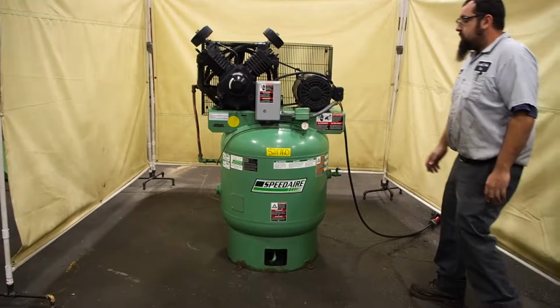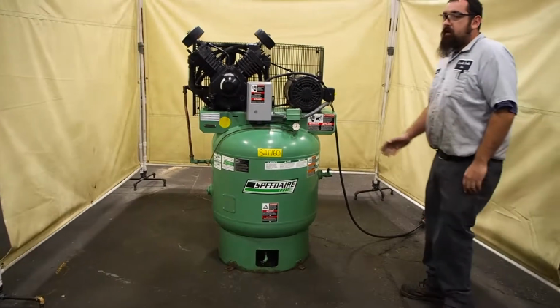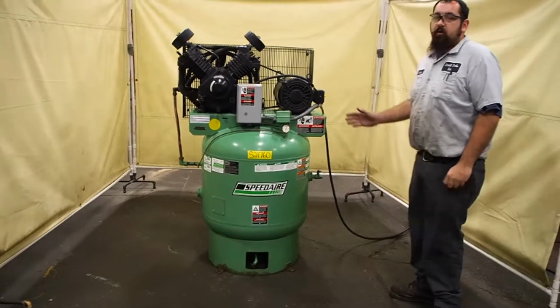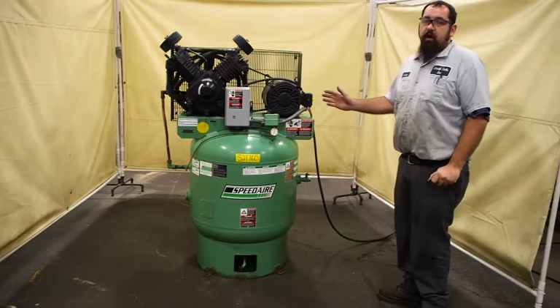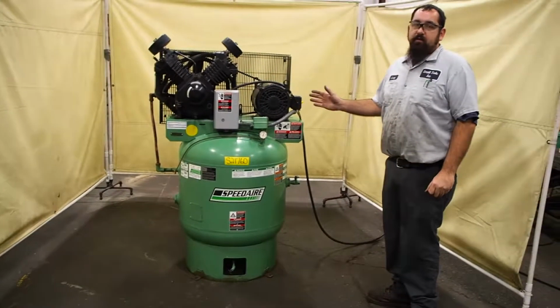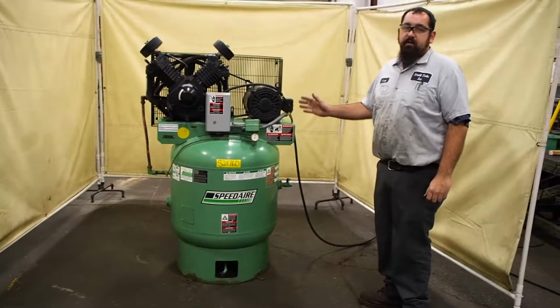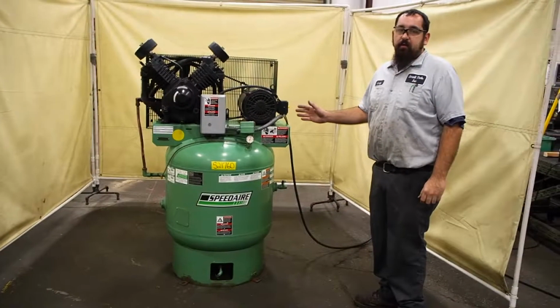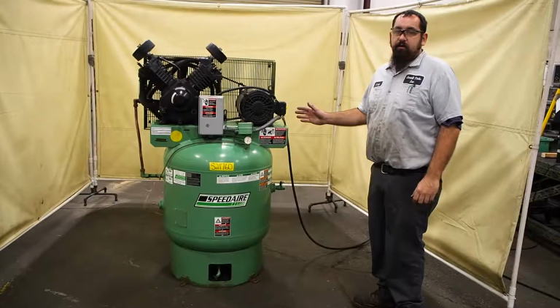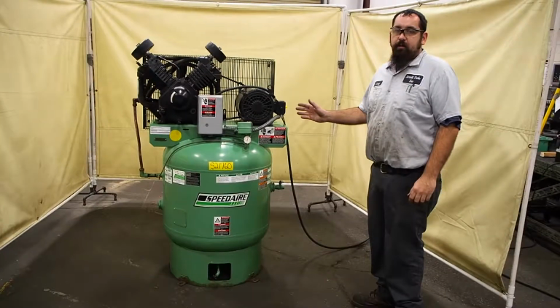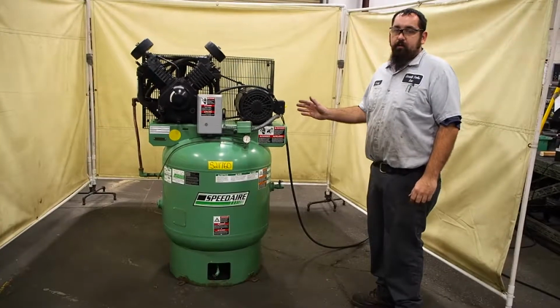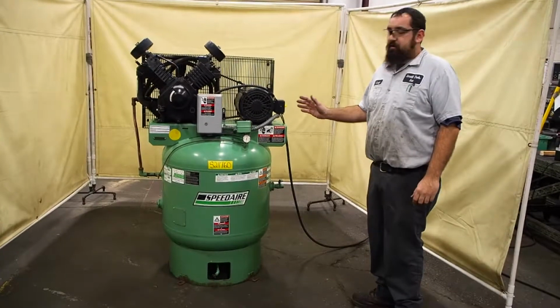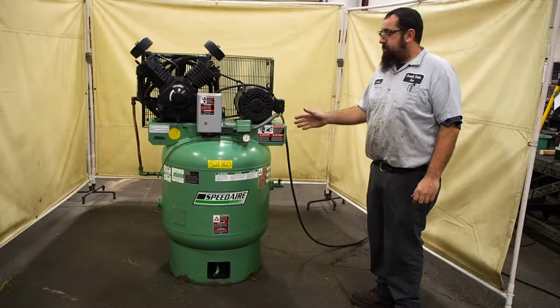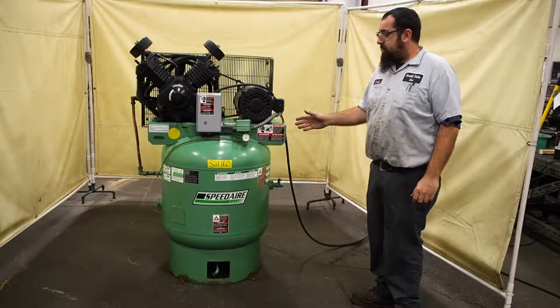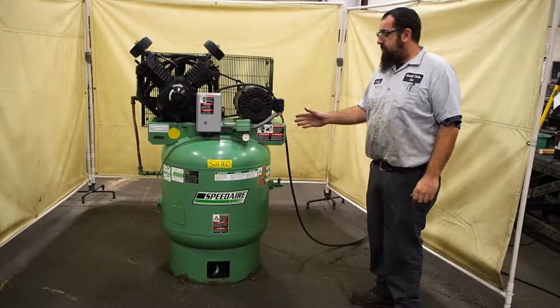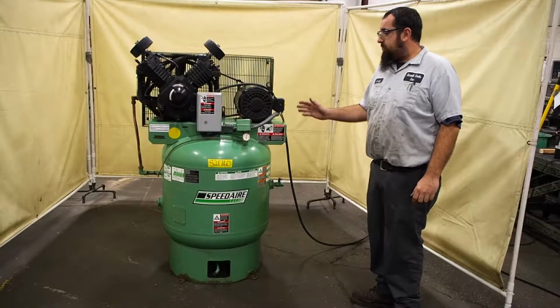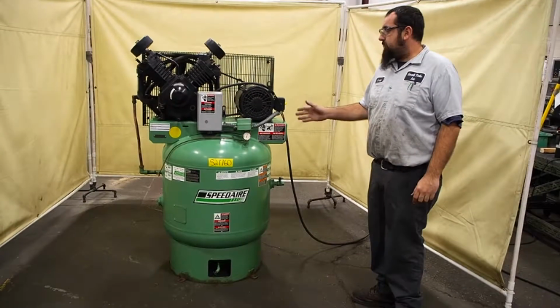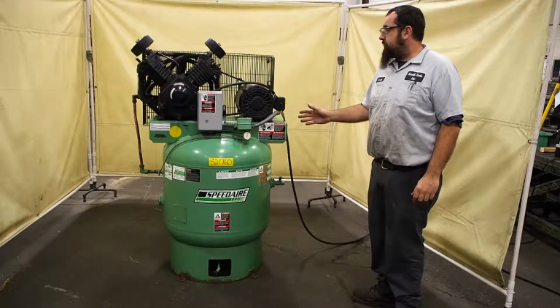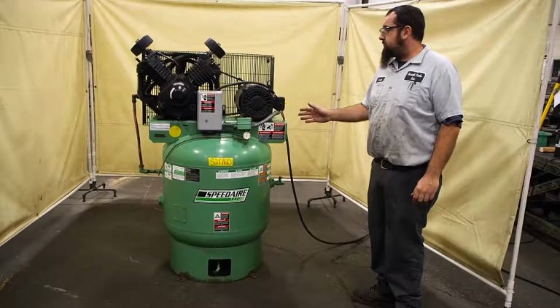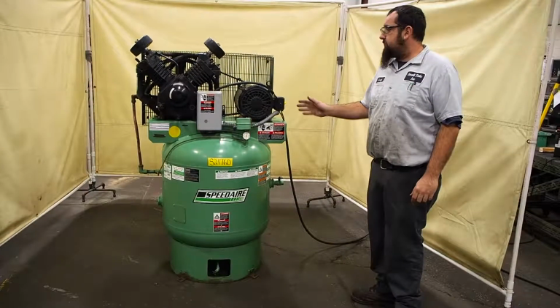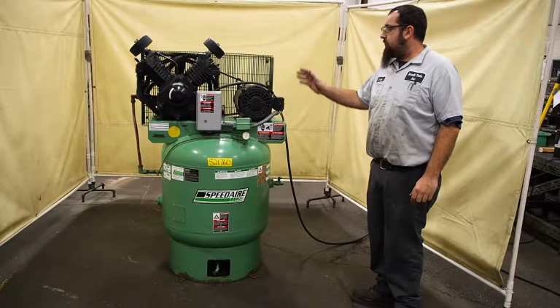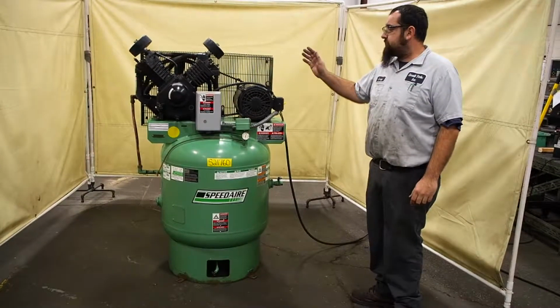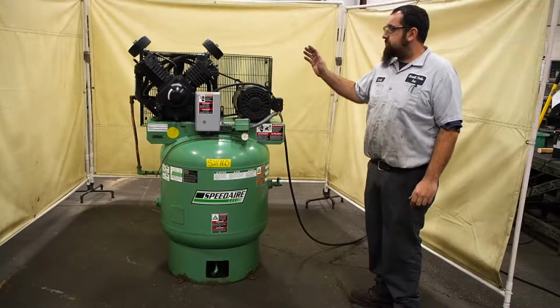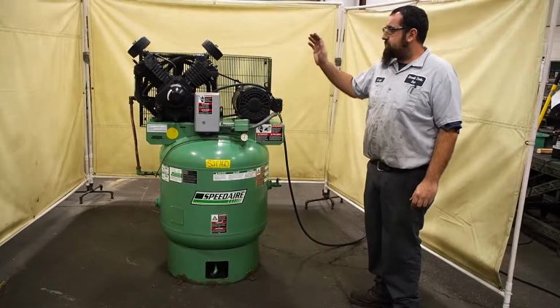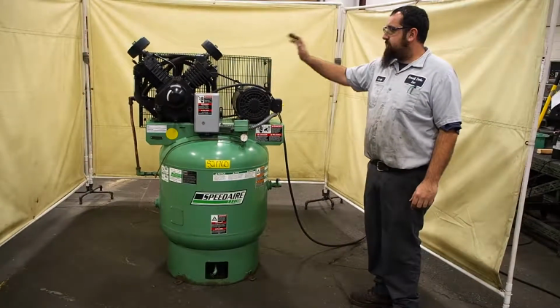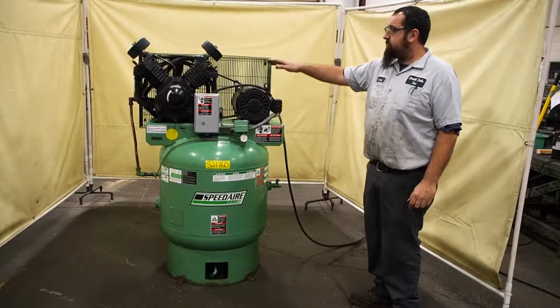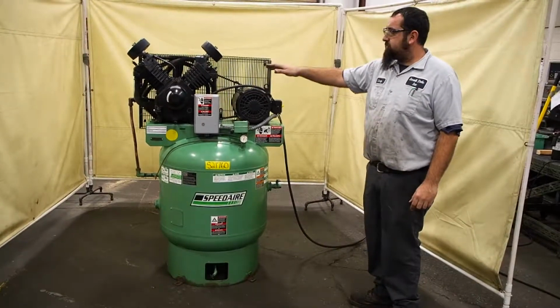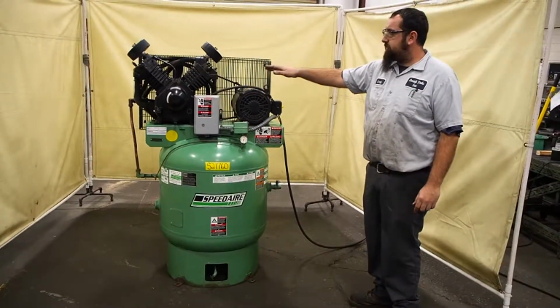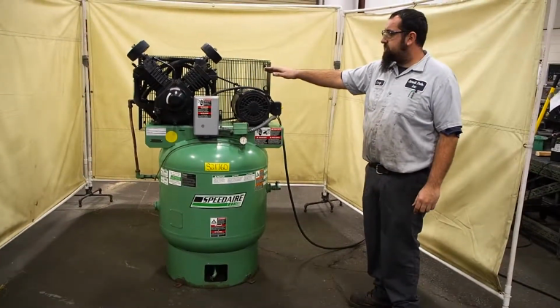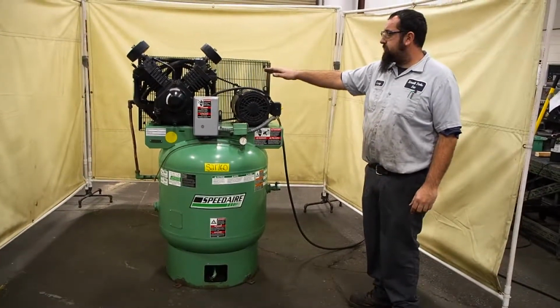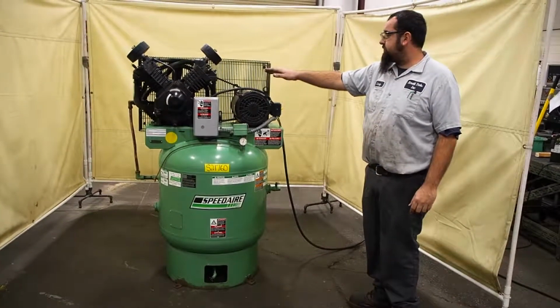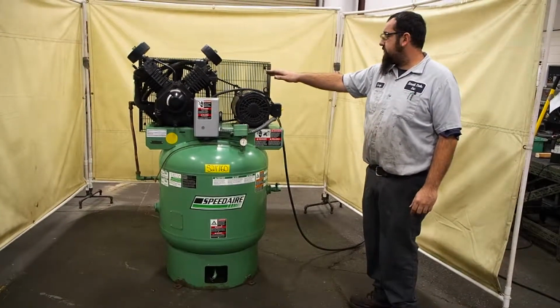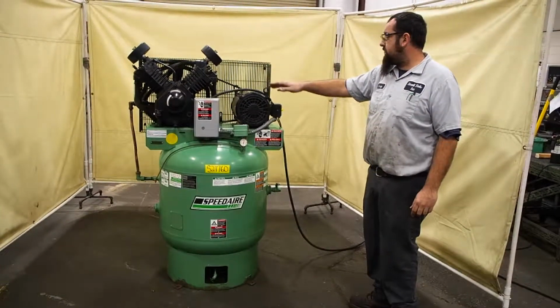Here we have a 10 horsepower Speed Air air compressor. This unit does have a two-stage compressor on it.